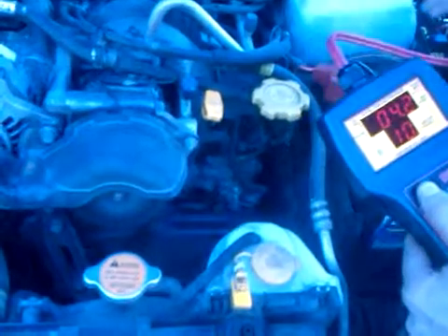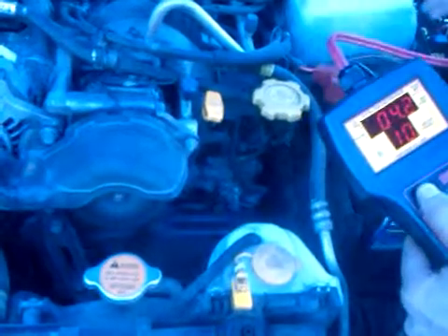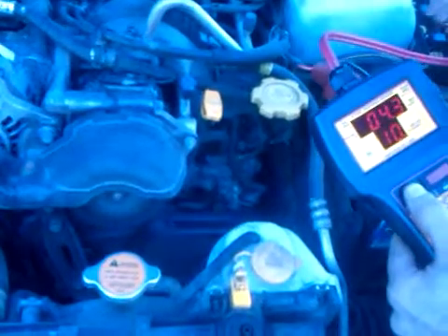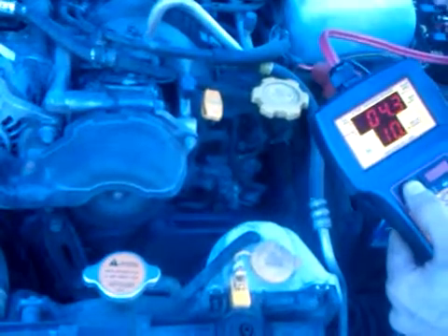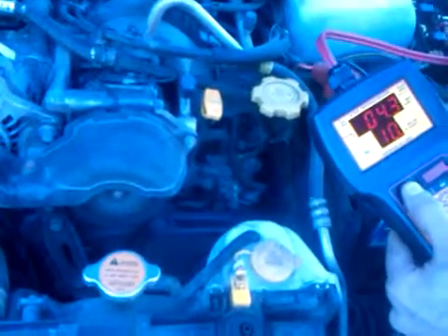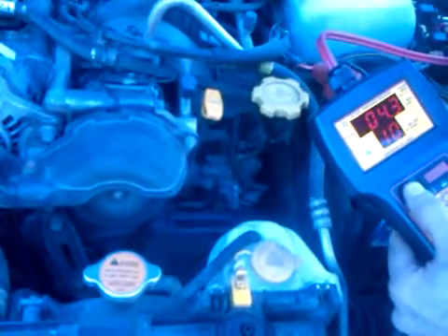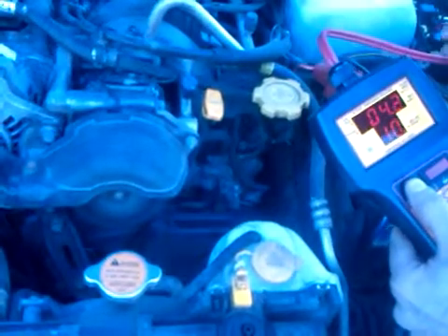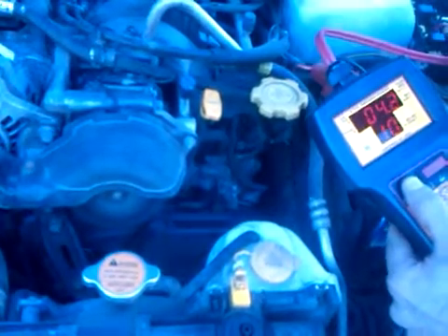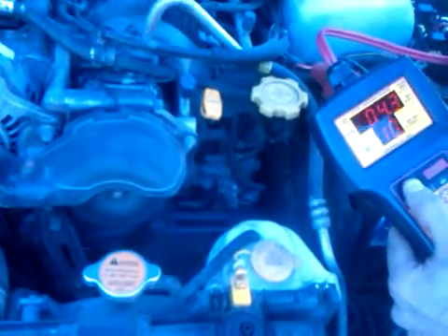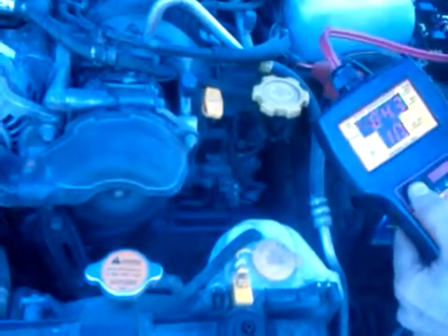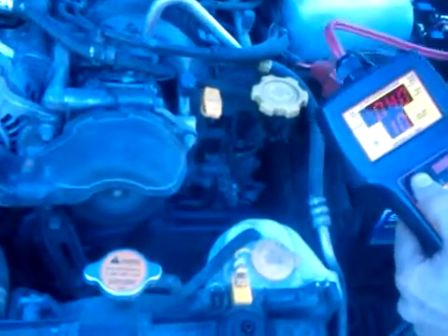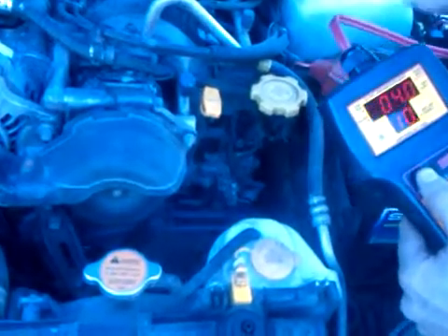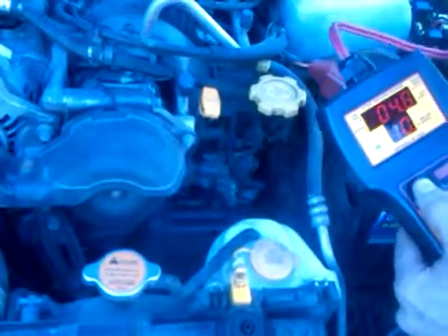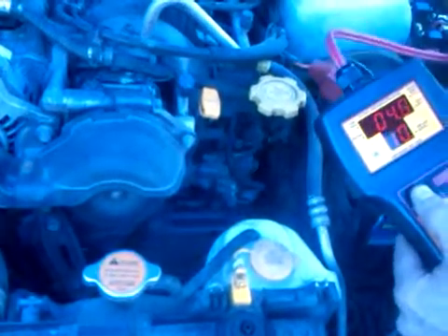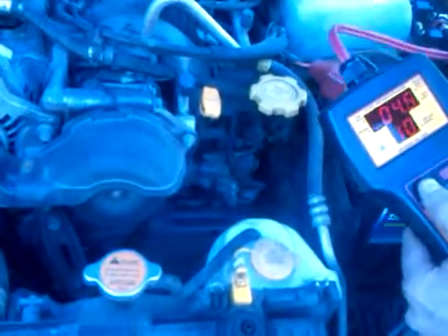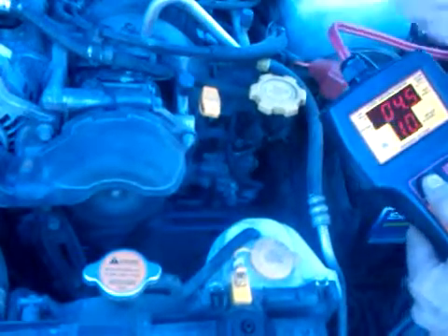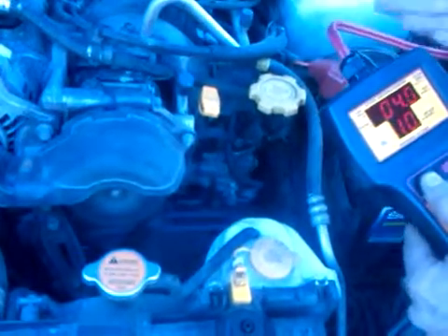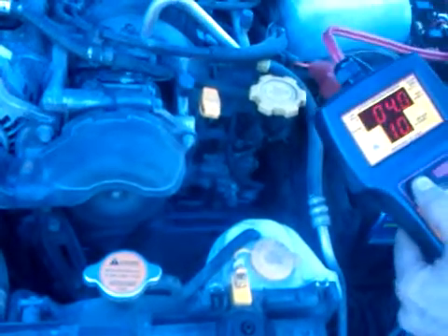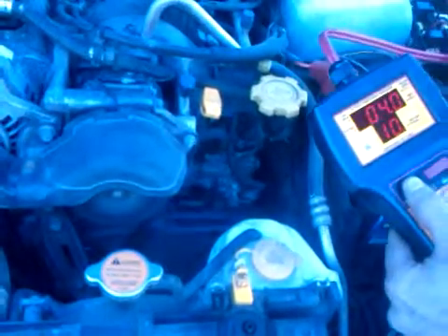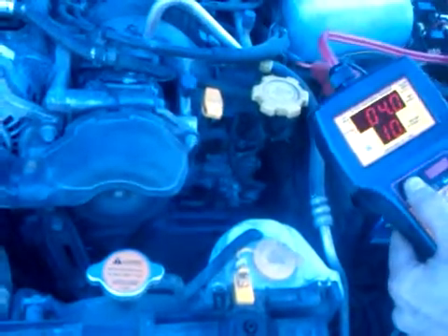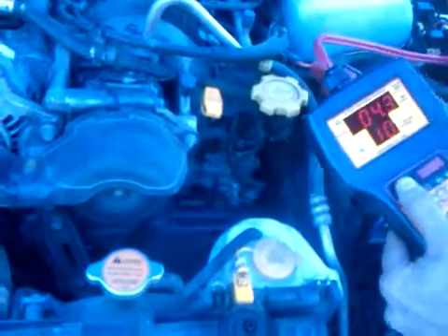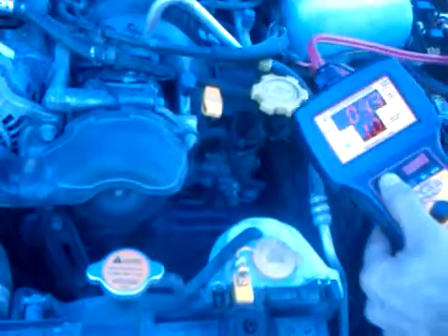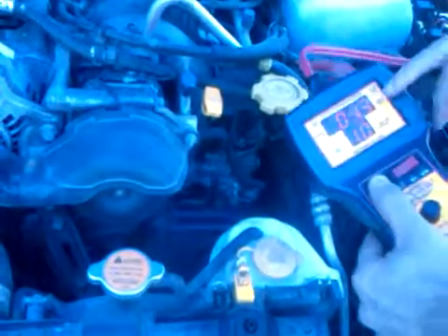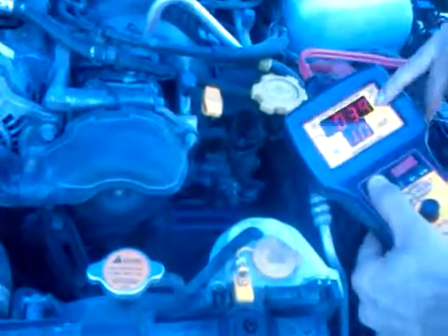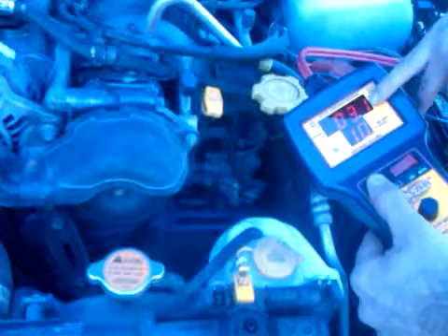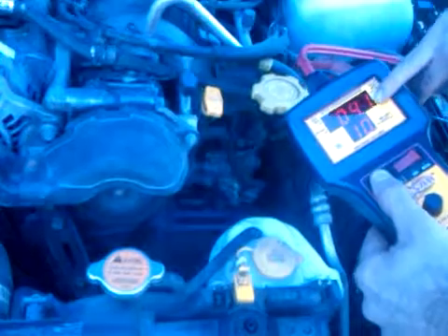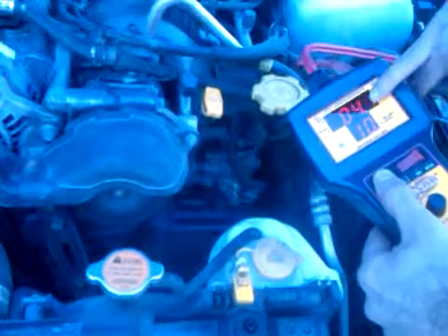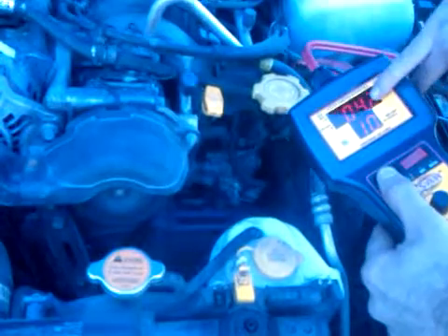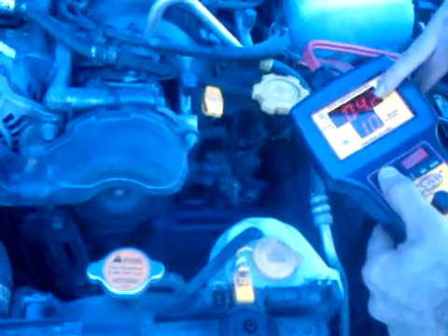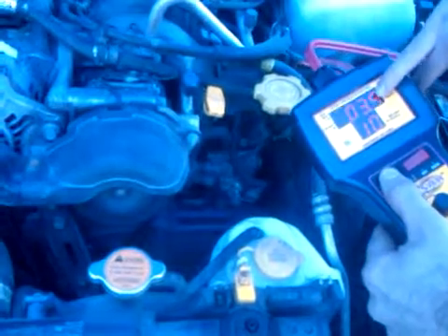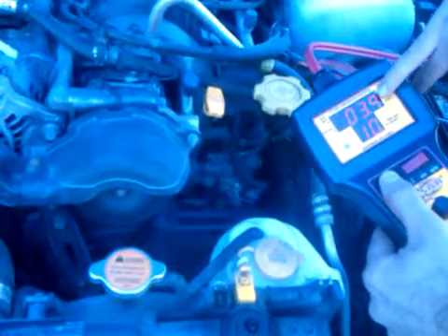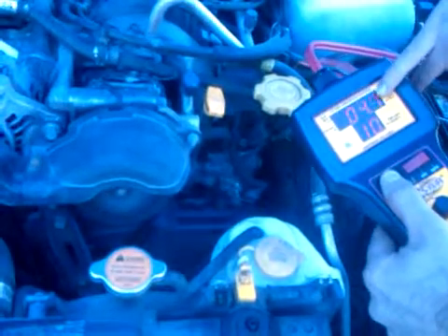I'm bypassing the relay, but I could be in the fuse box or anything, really, and I can actually see what it's drawing.